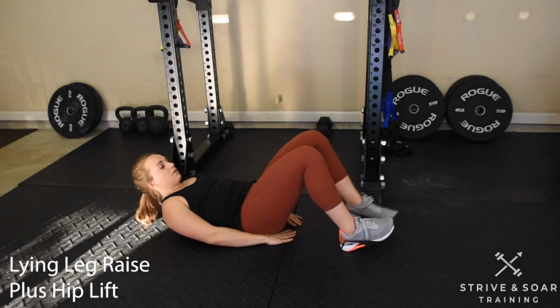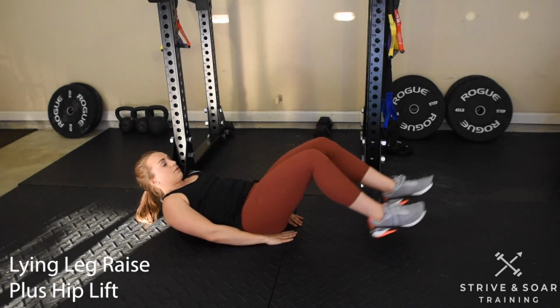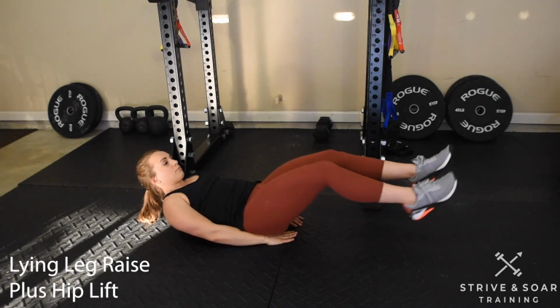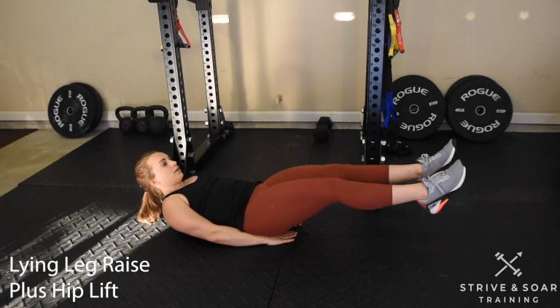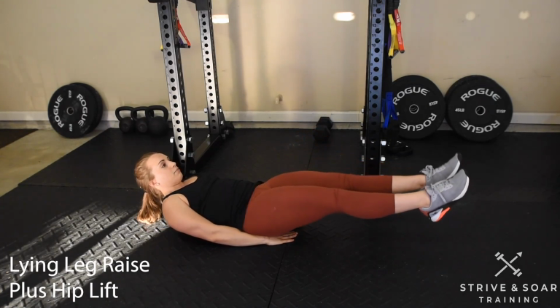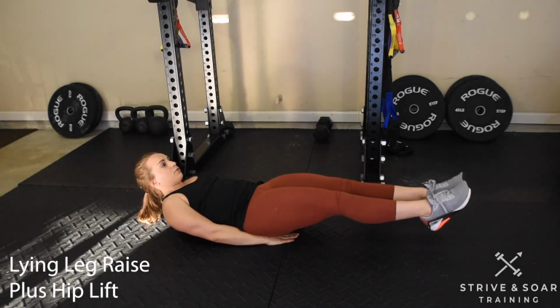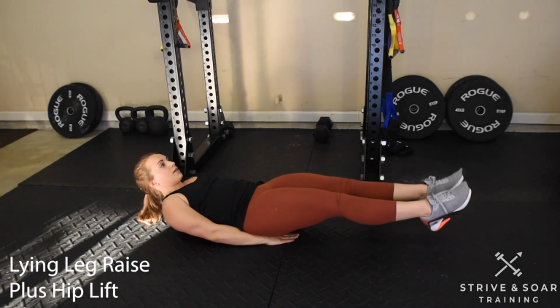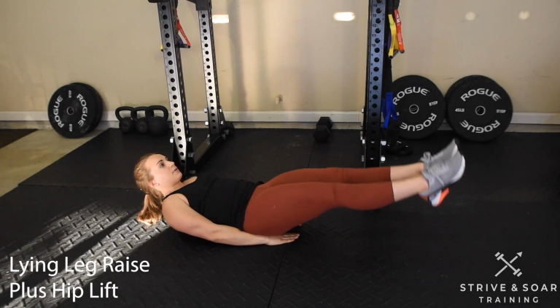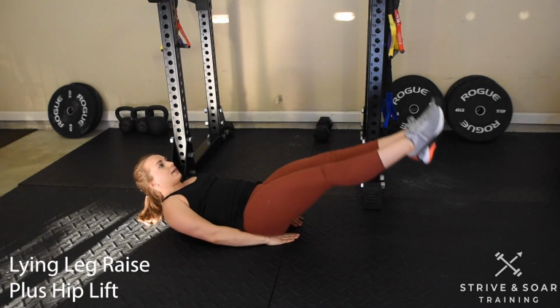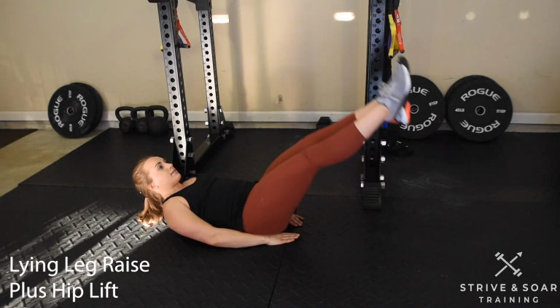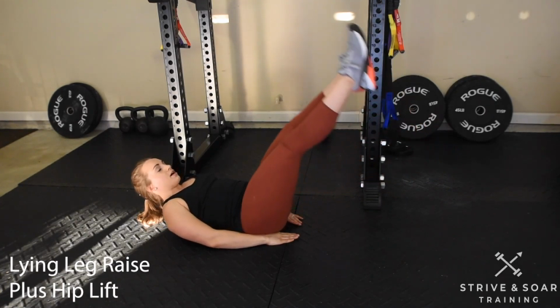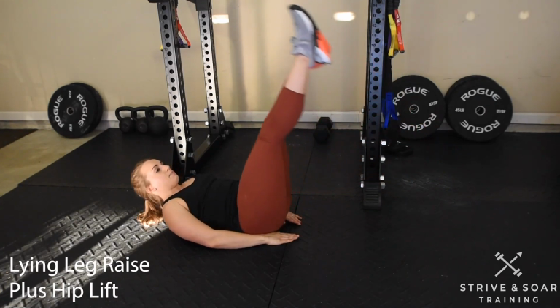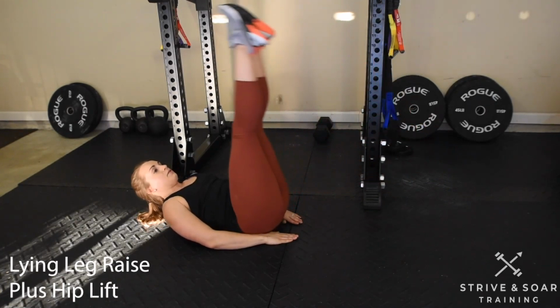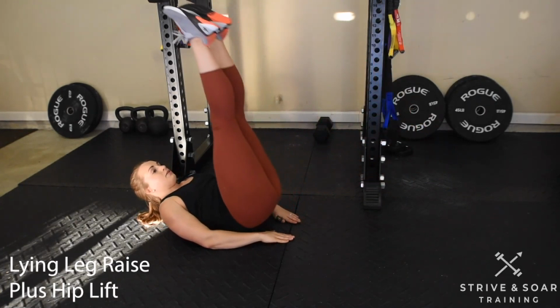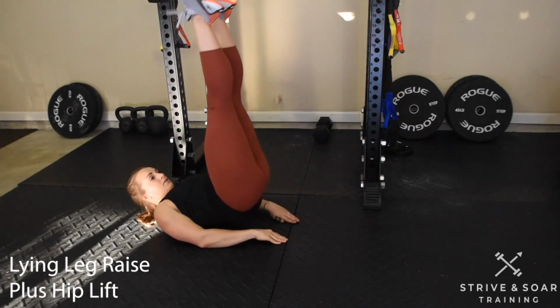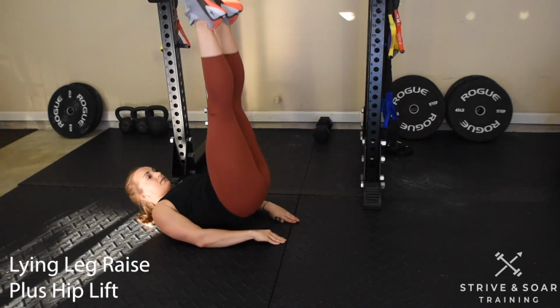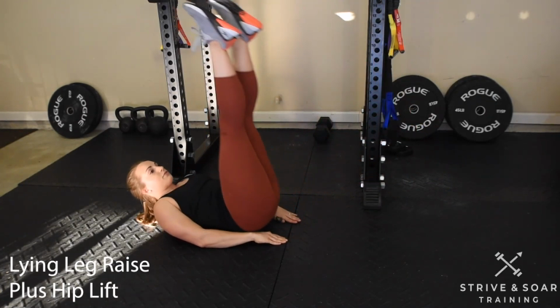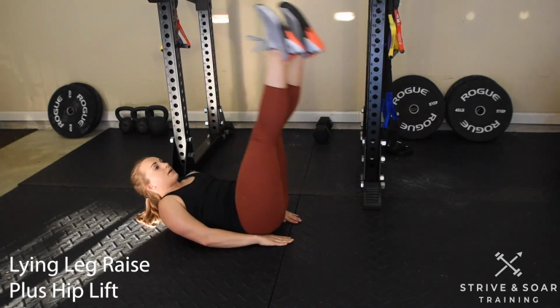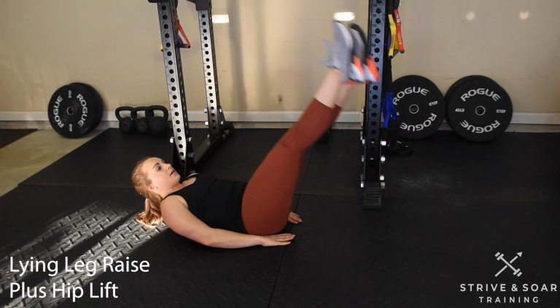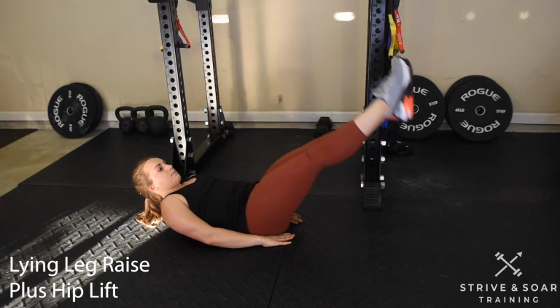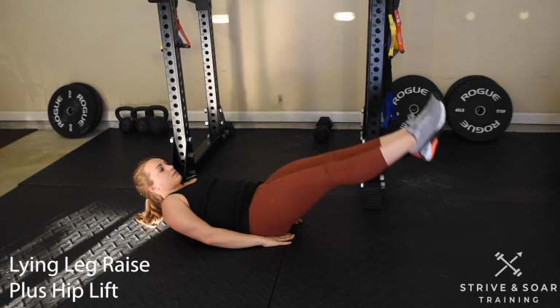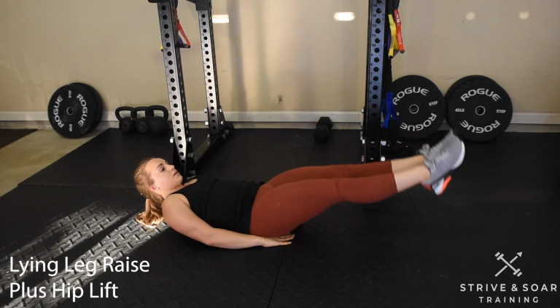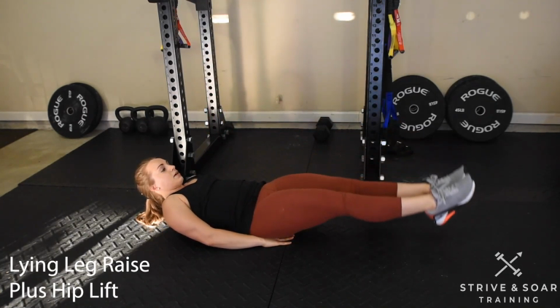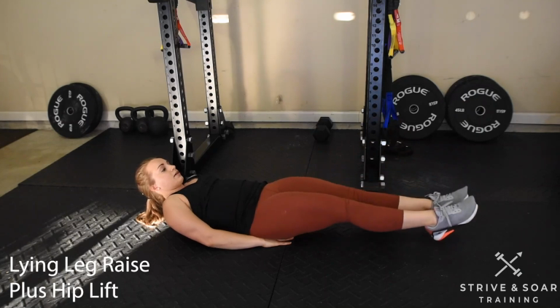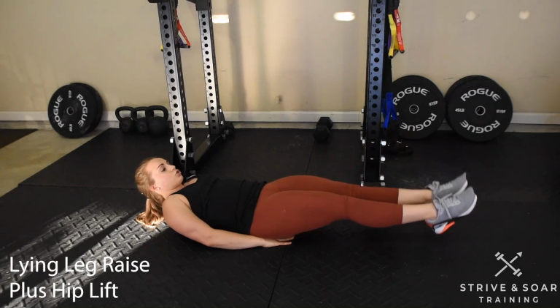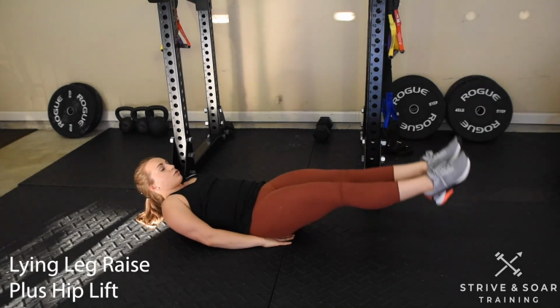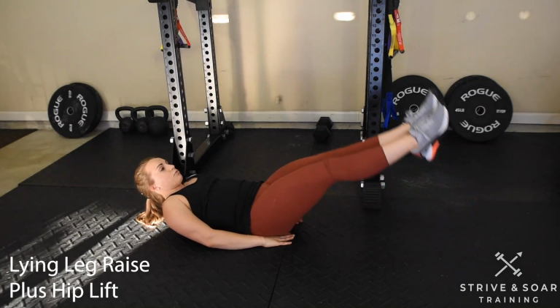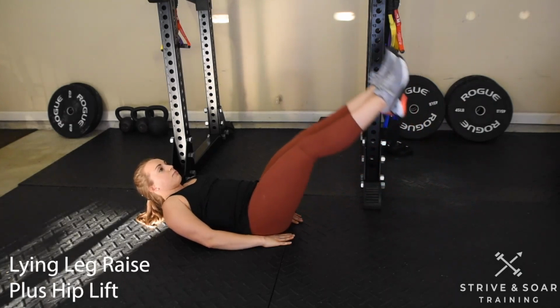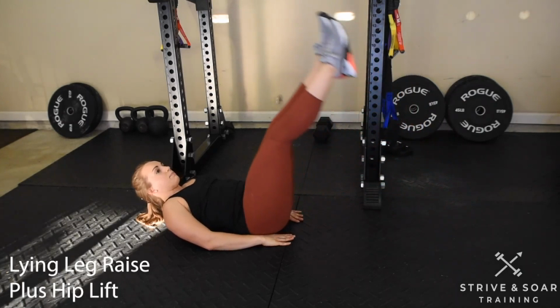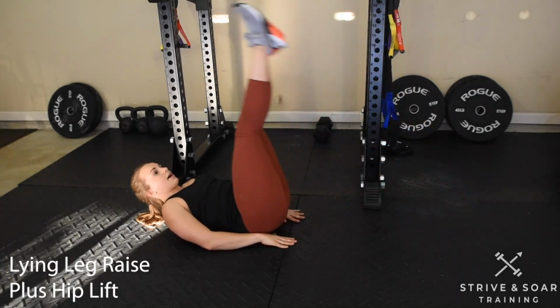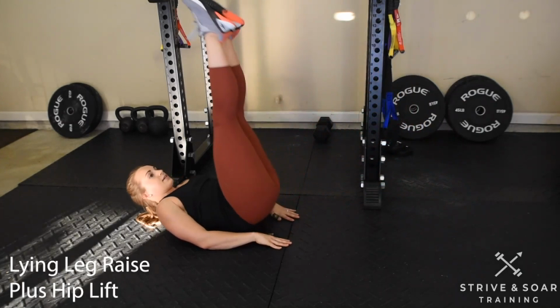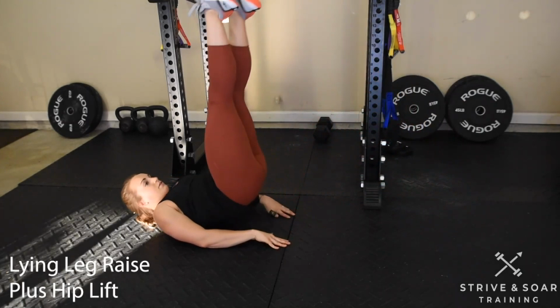From here I'm going to raise my legs up, lift my hips, and control the movement back down.